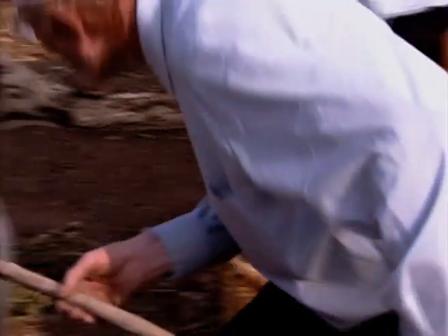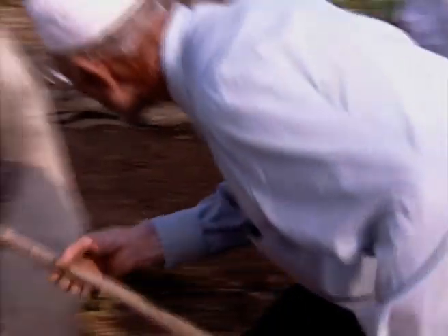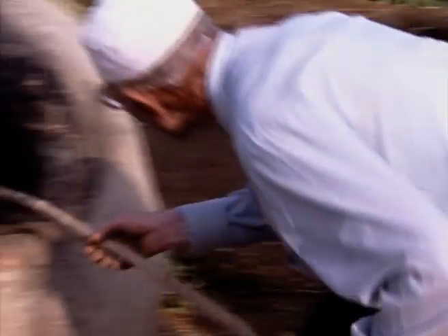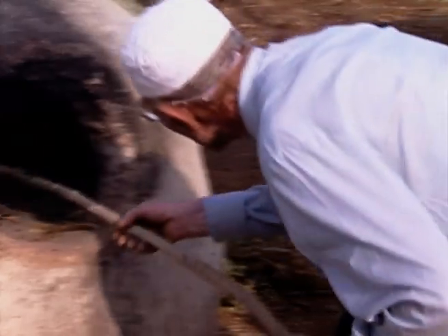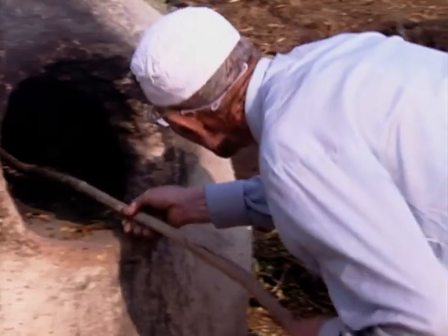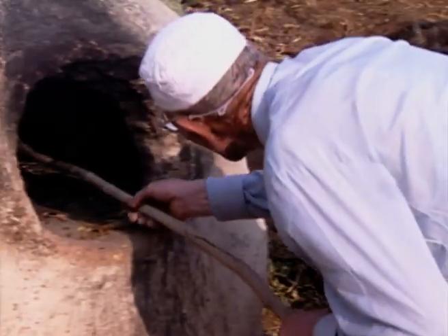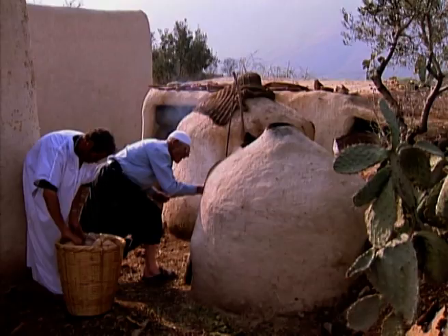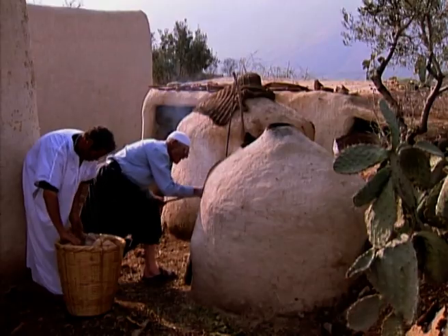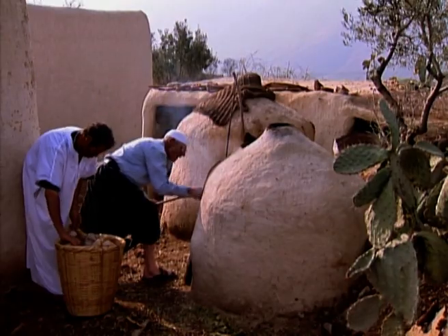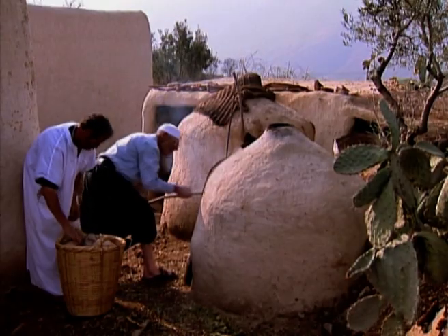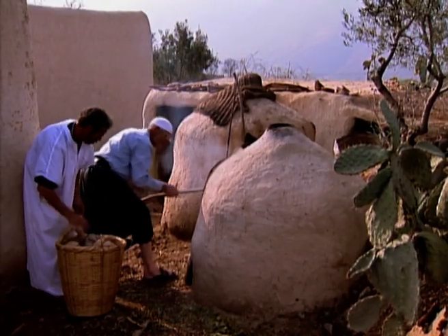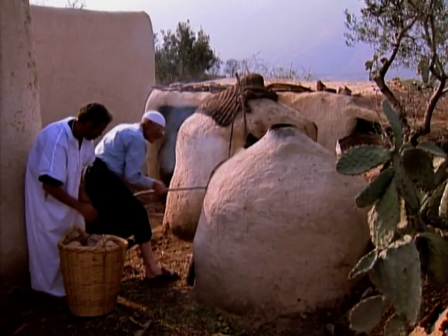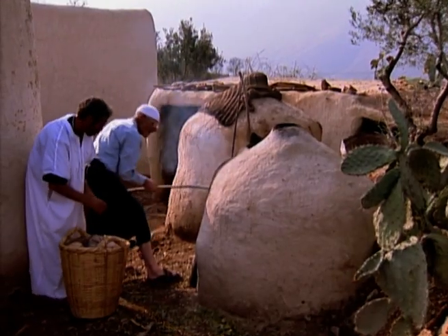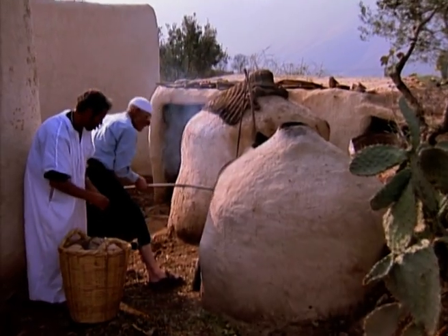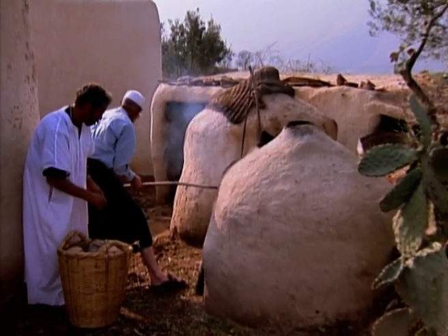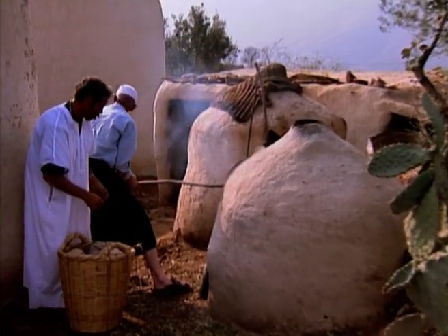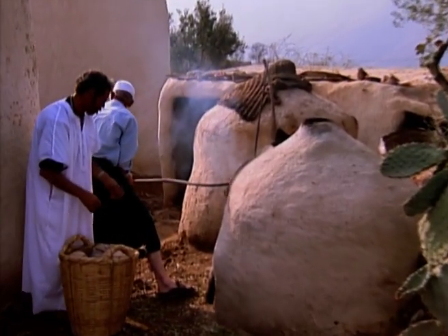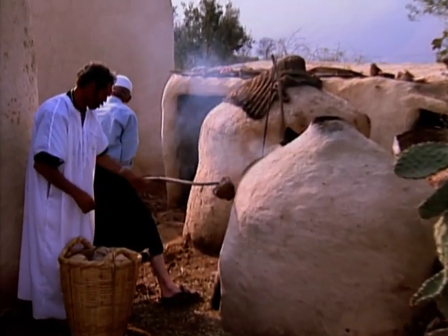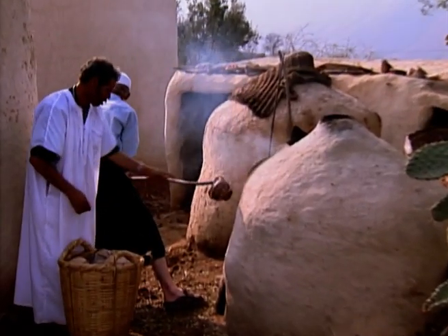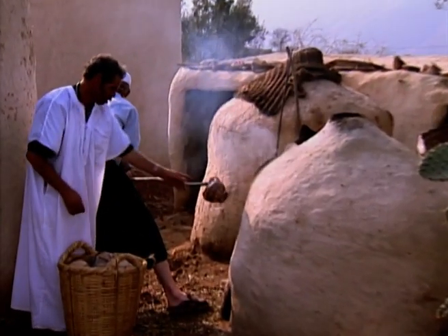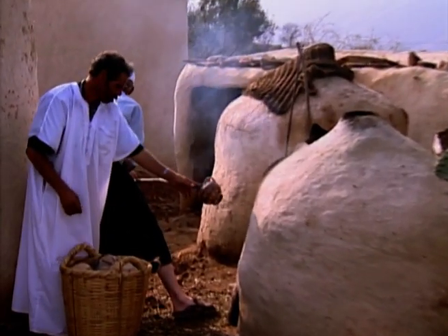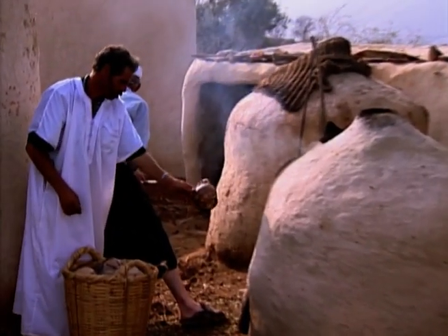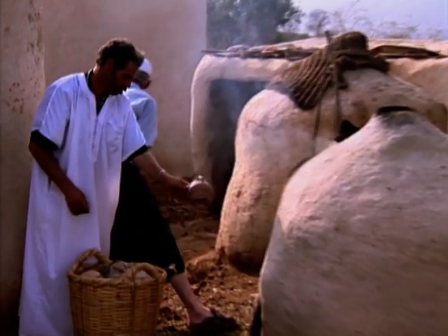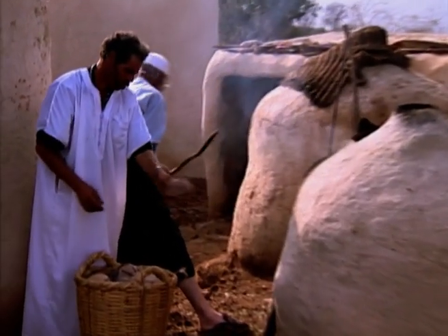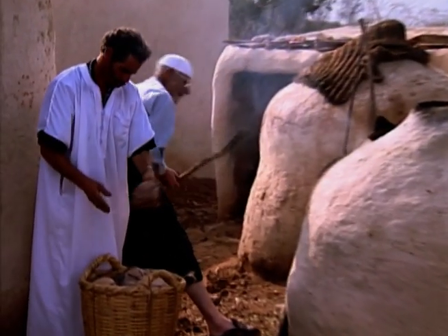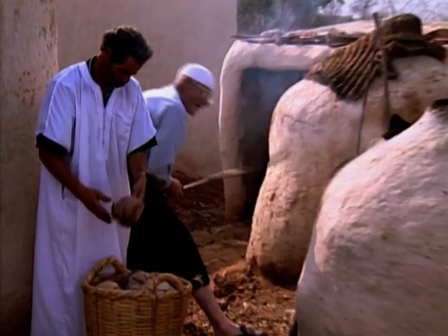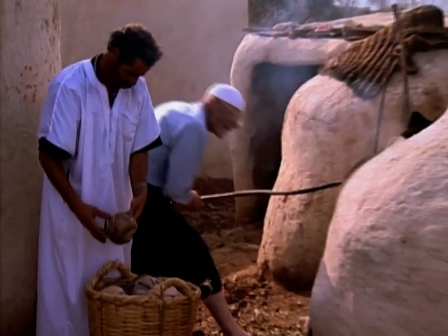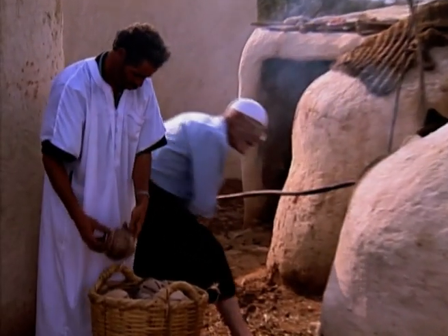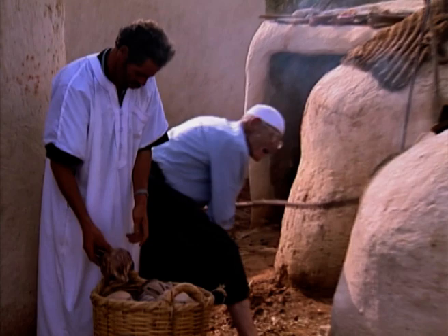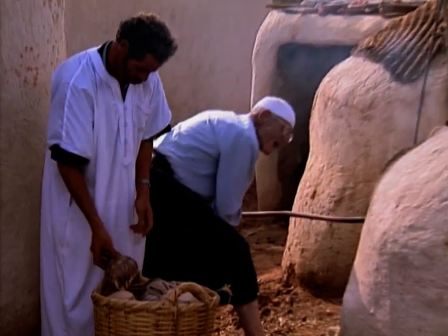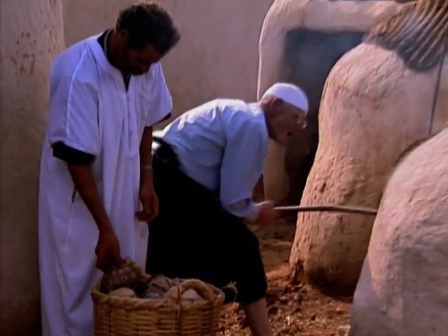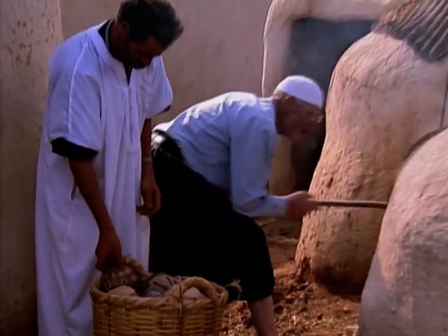The pots are fired for a second time at a low temperature. This changes the colour of the paint.